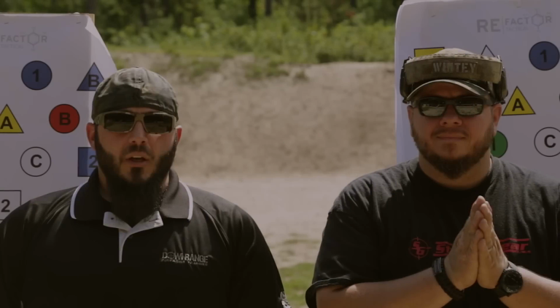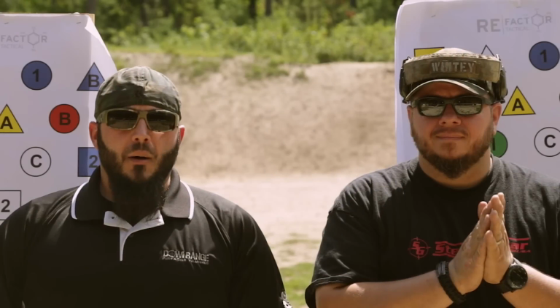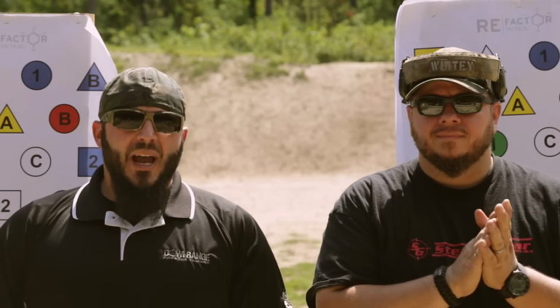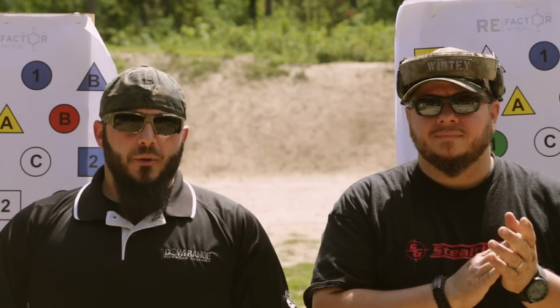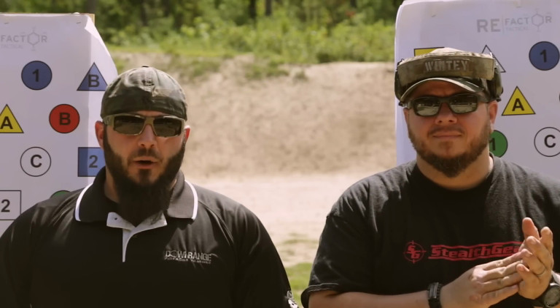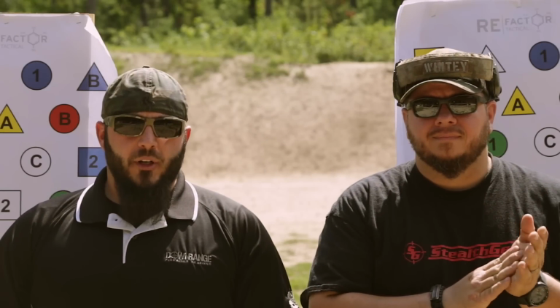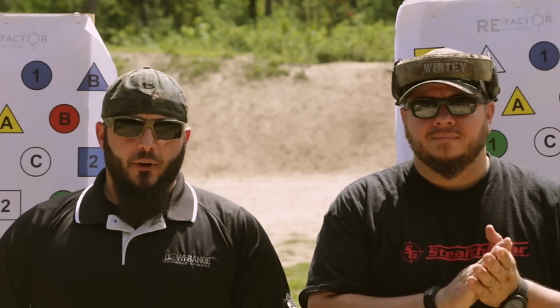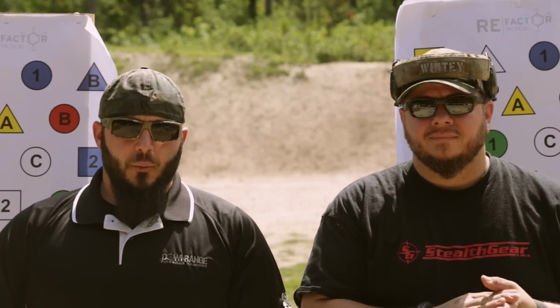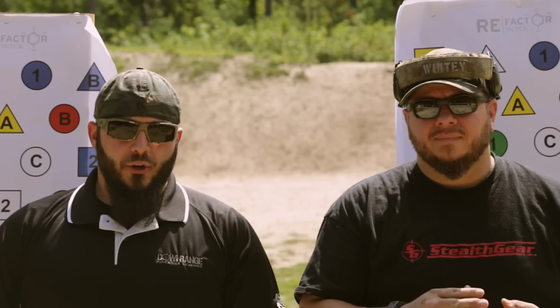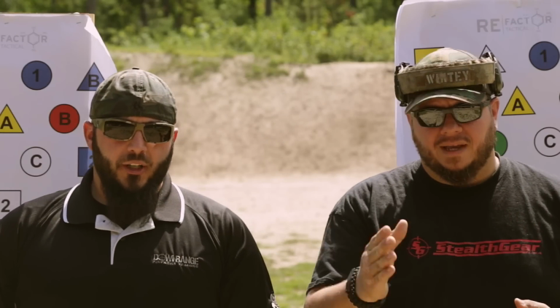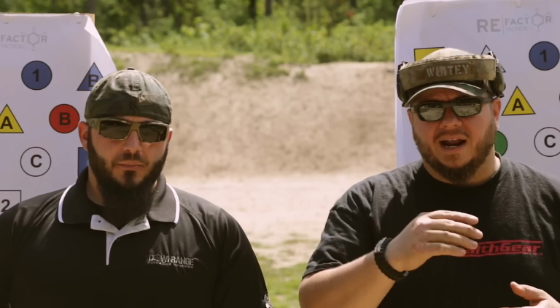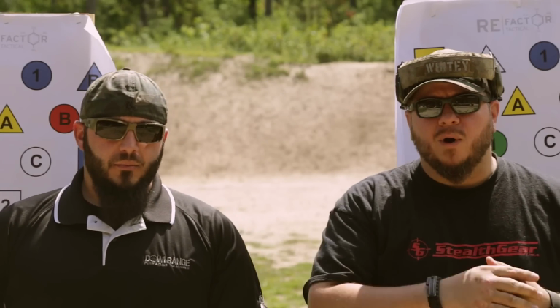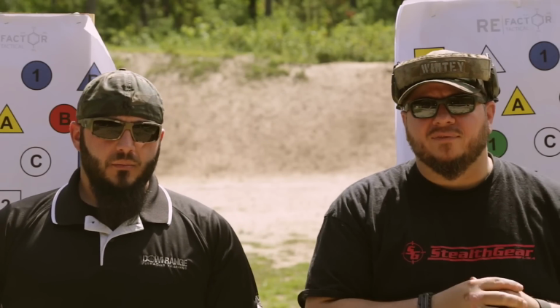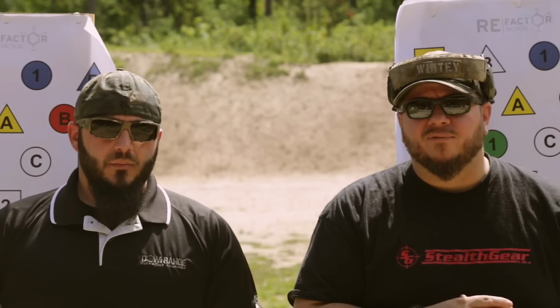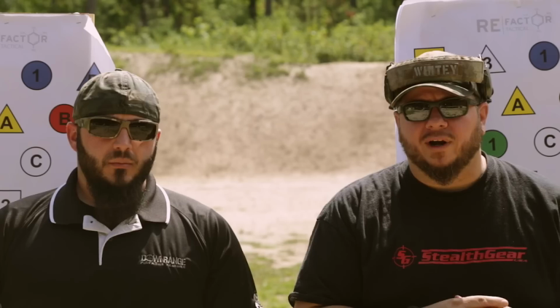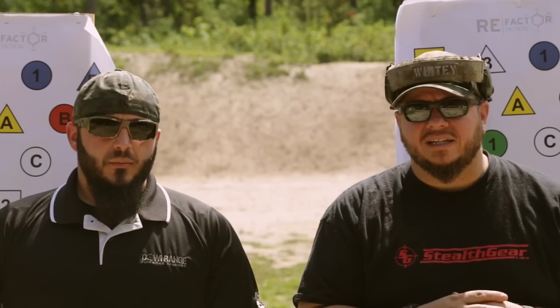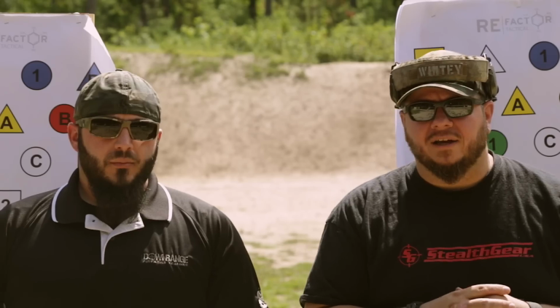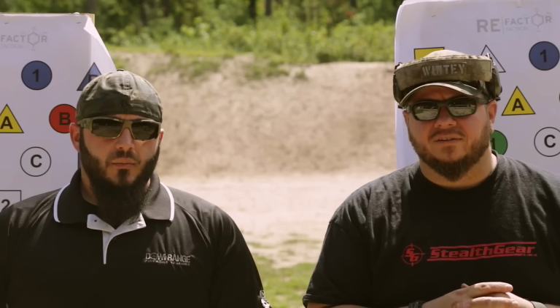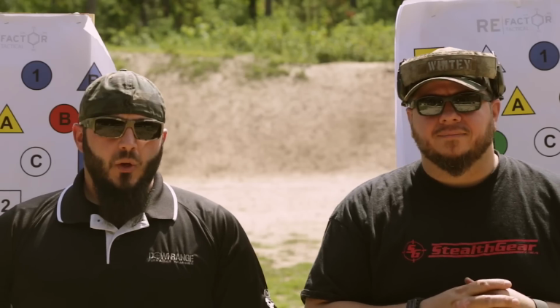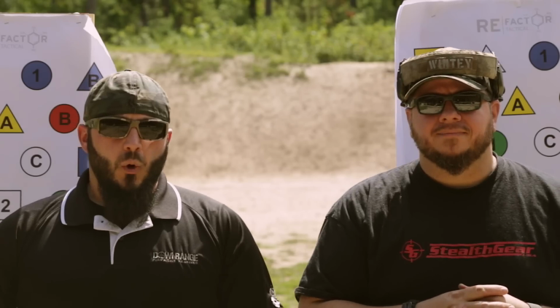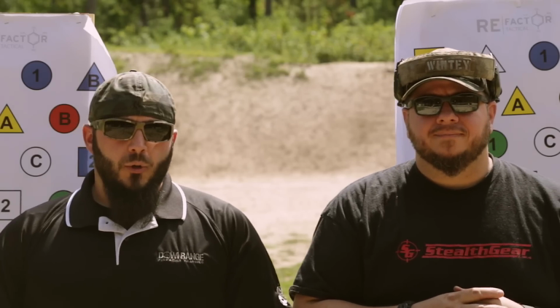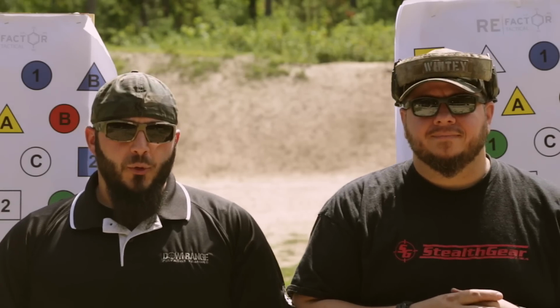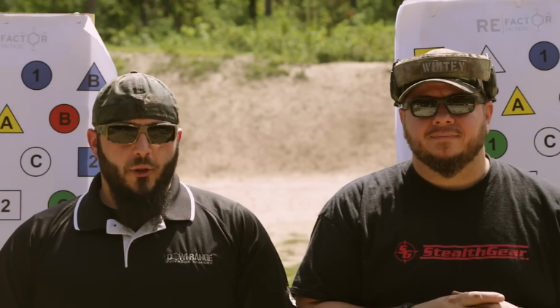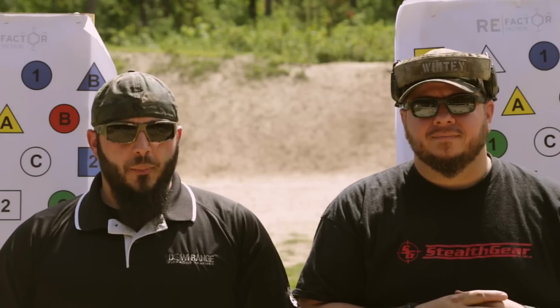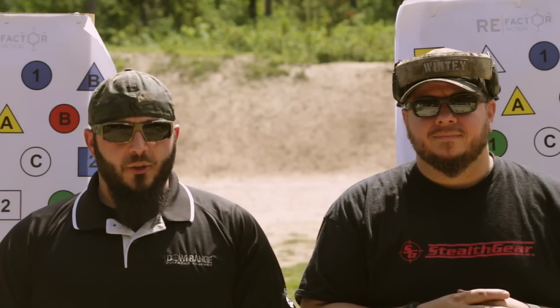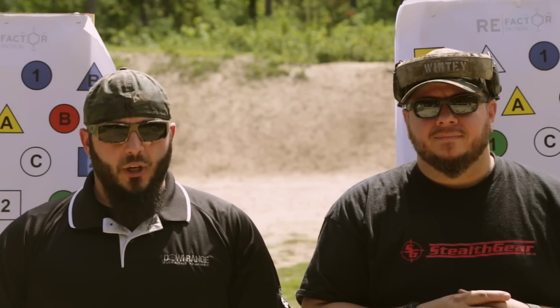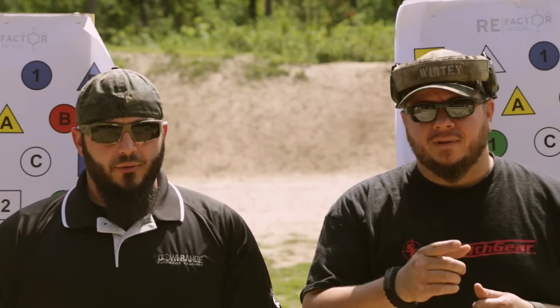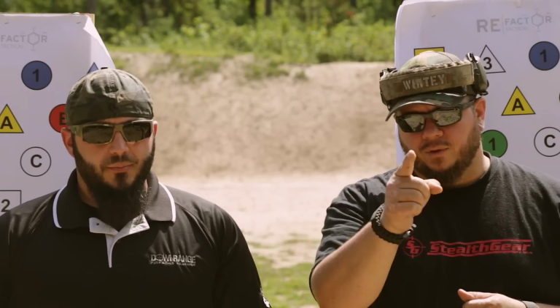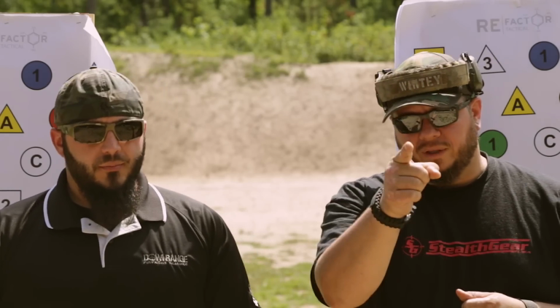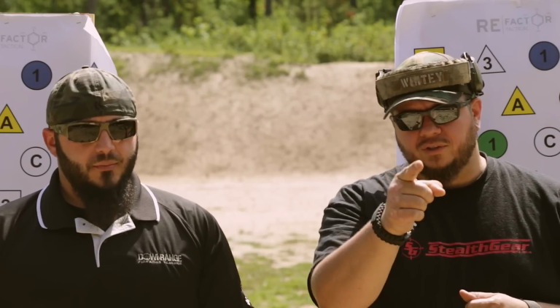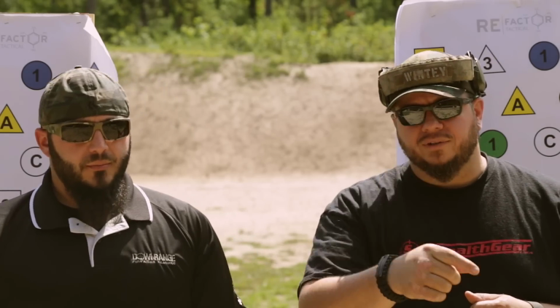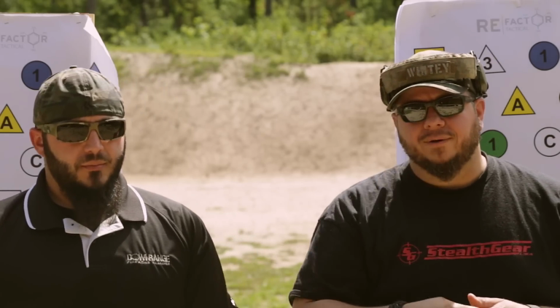I'm Matt with Downrange Firearms Training. And I'm Whitey from 4 Guys Guns. Welcome to another episode of The Weekly Drilldown.